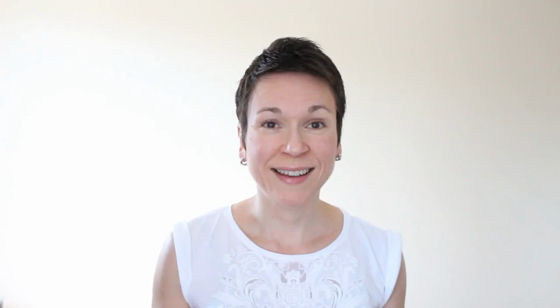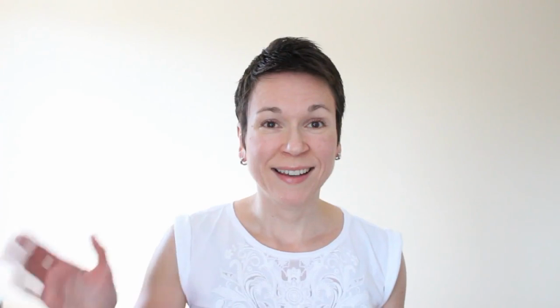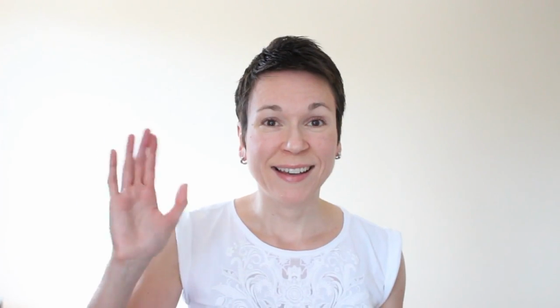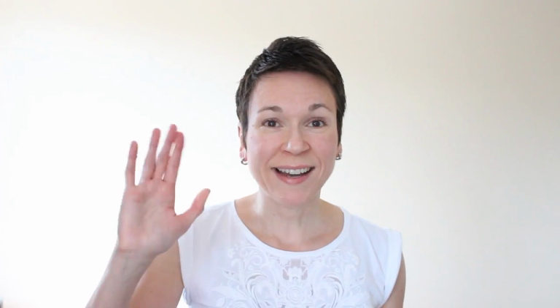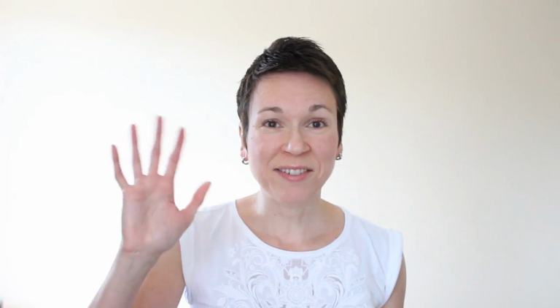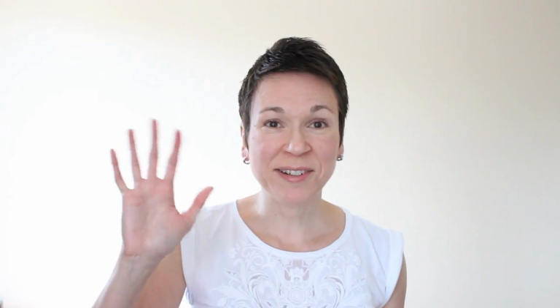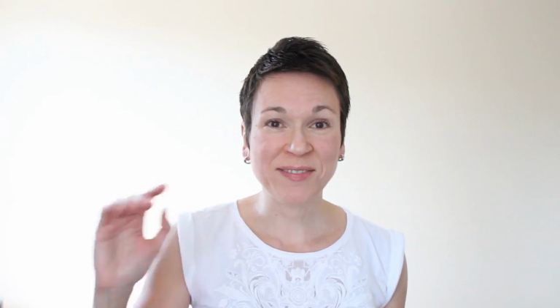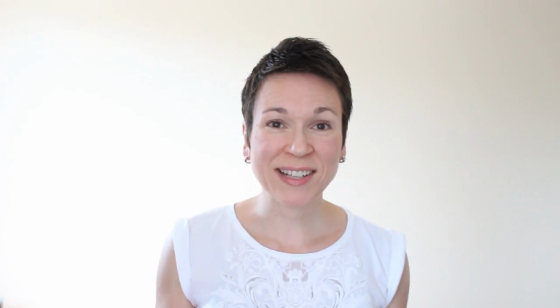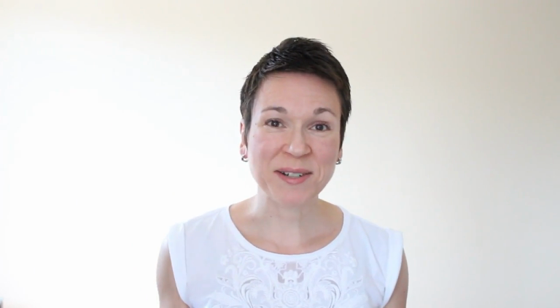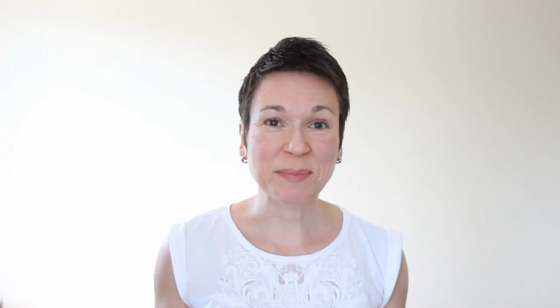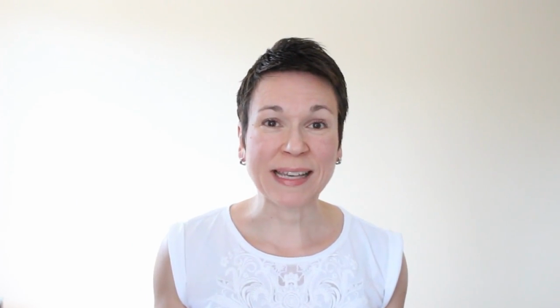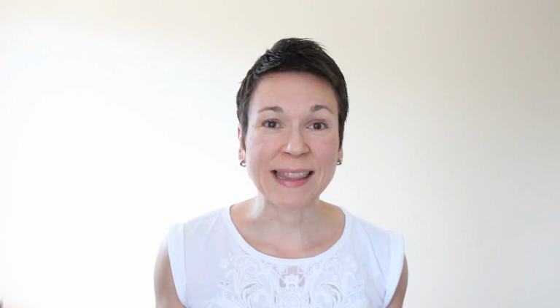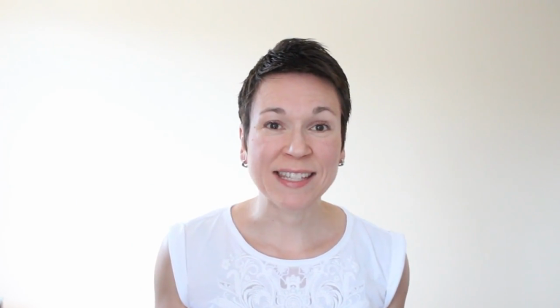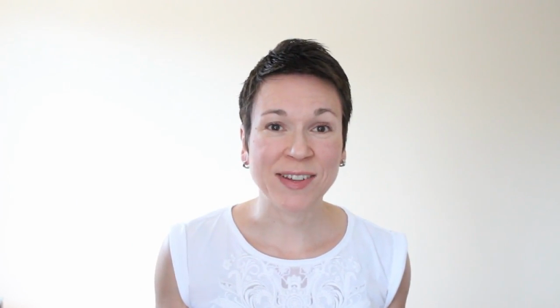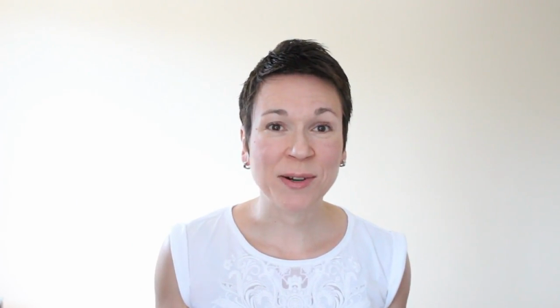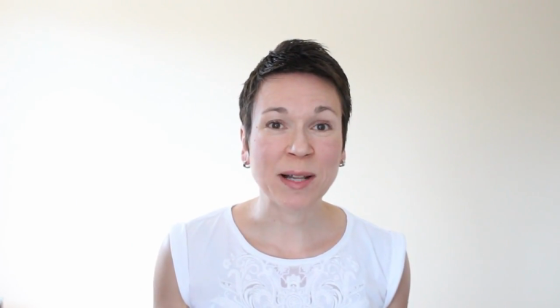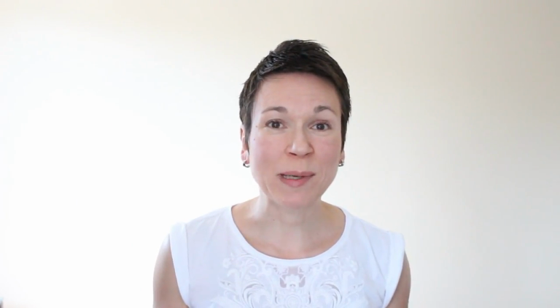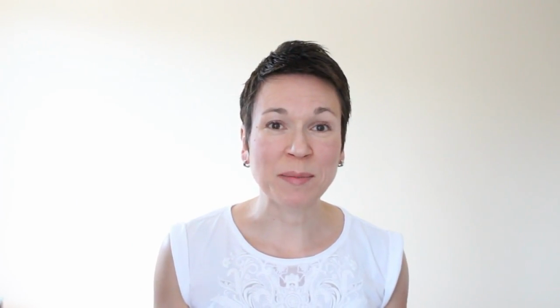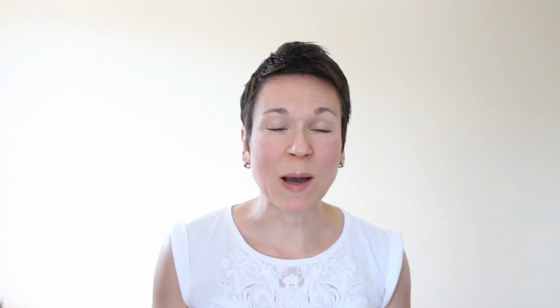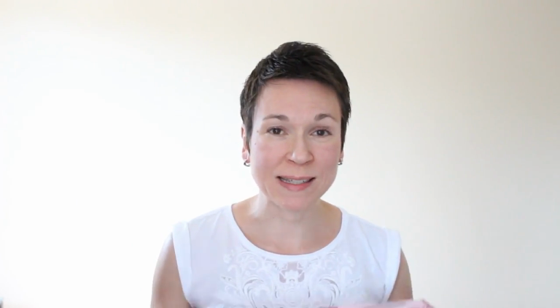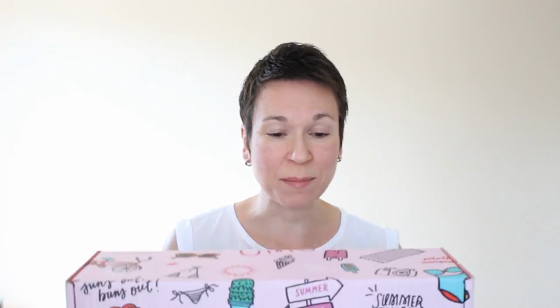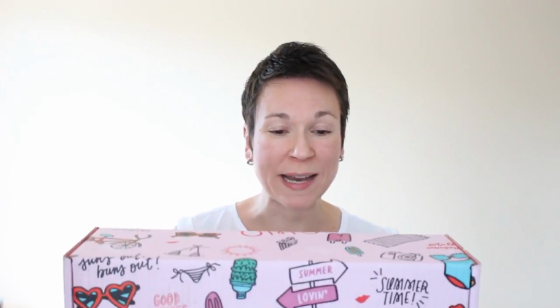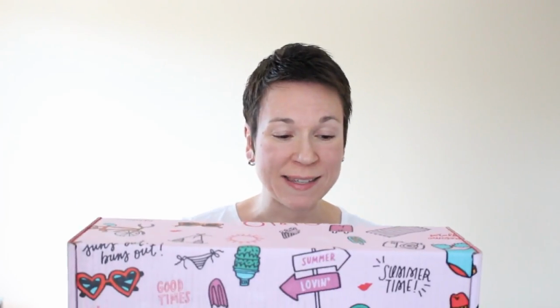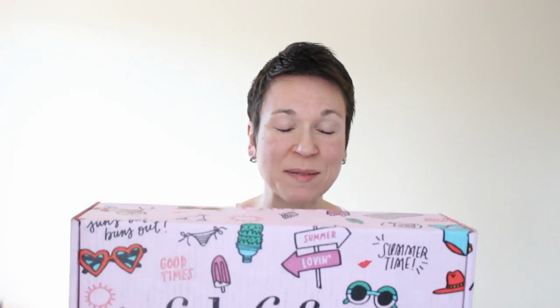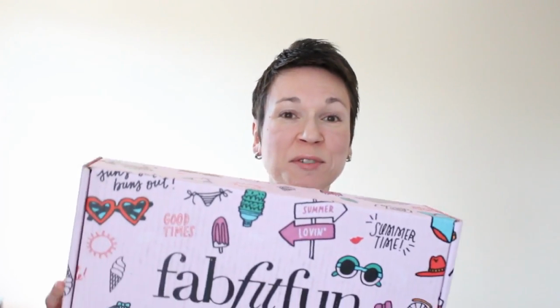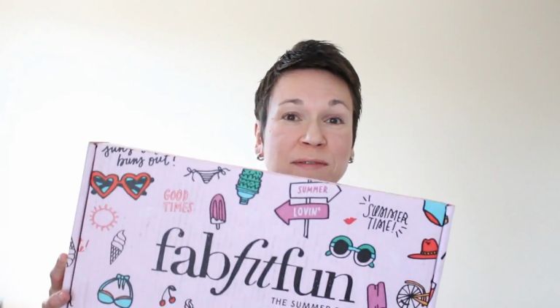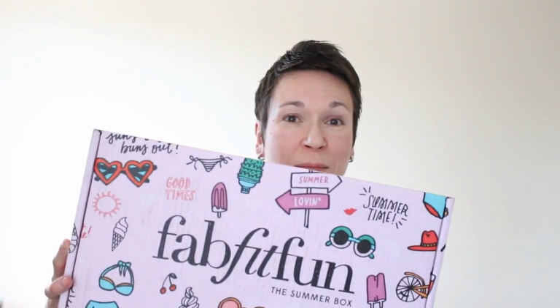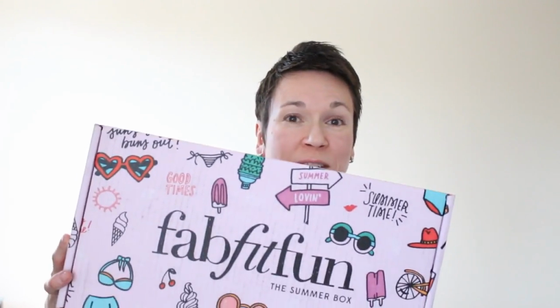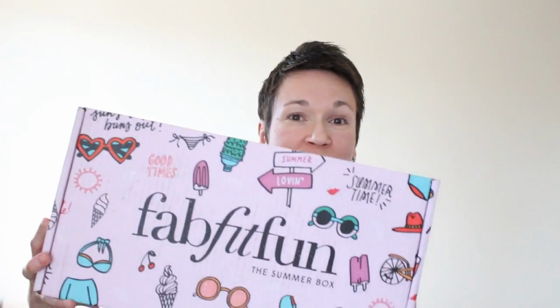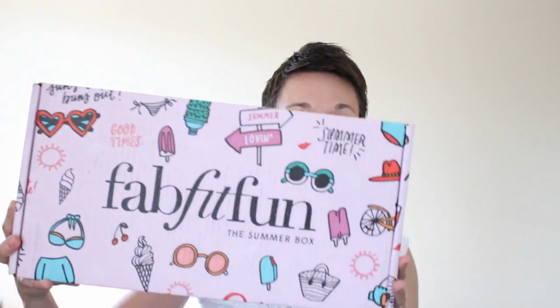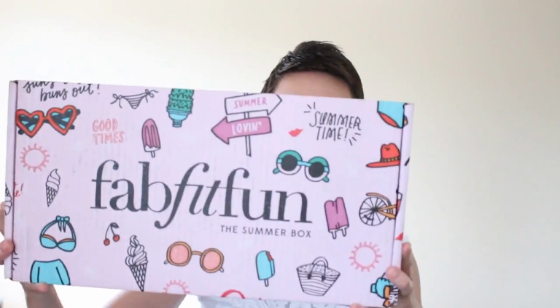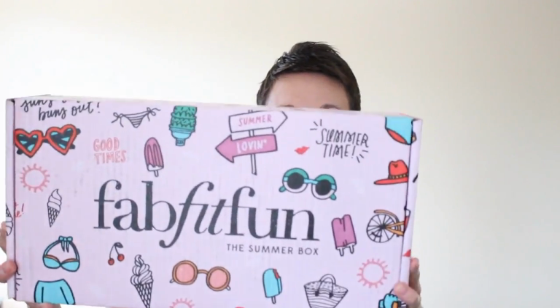Hi everyone, welcome. In this video I'll be unboxing my Summer FabFitFun box.